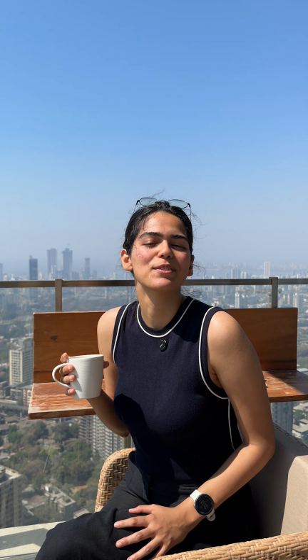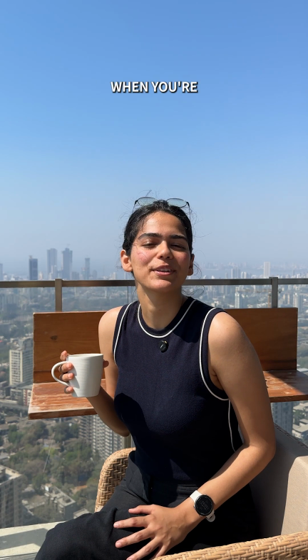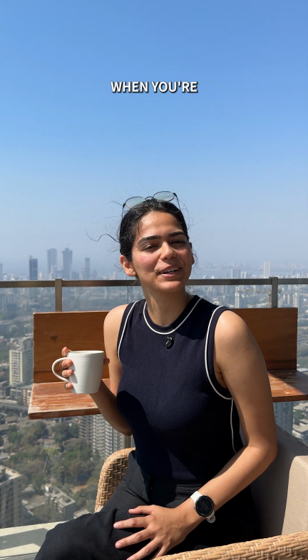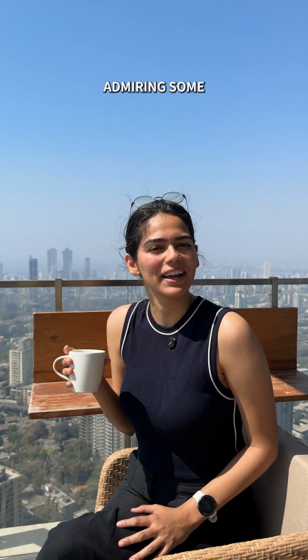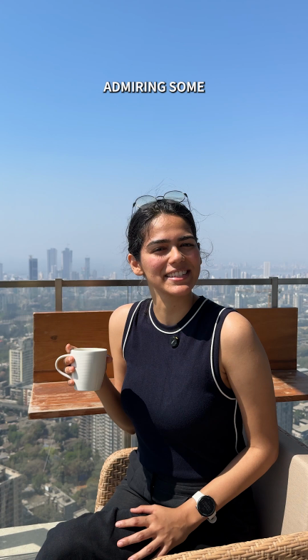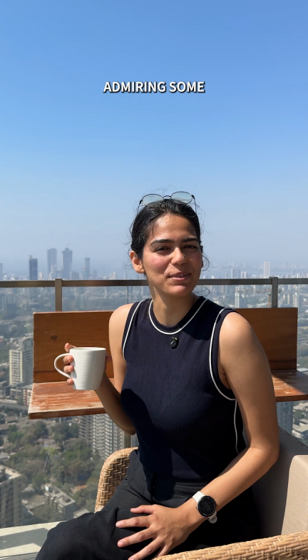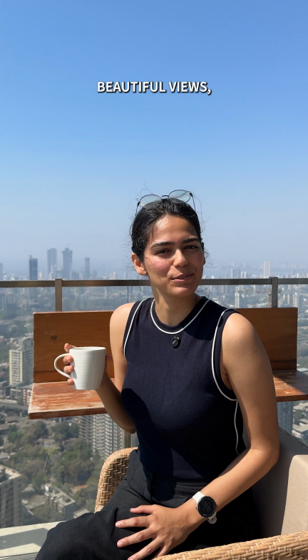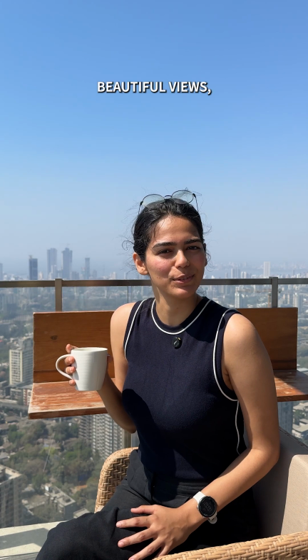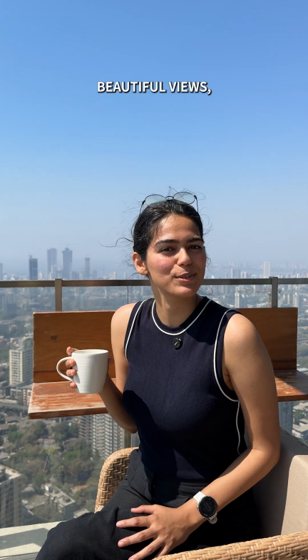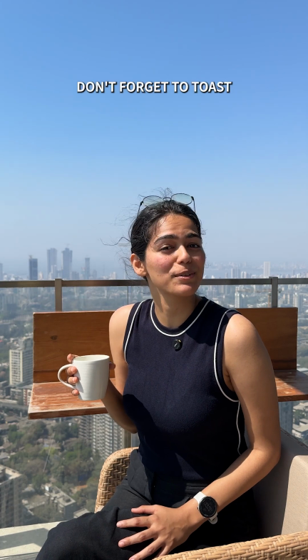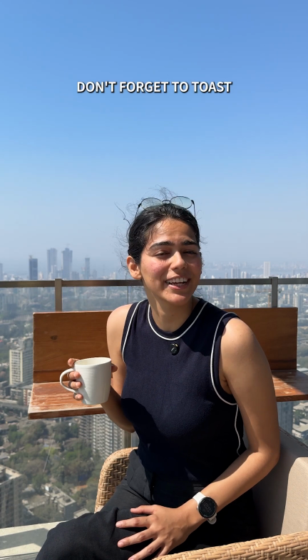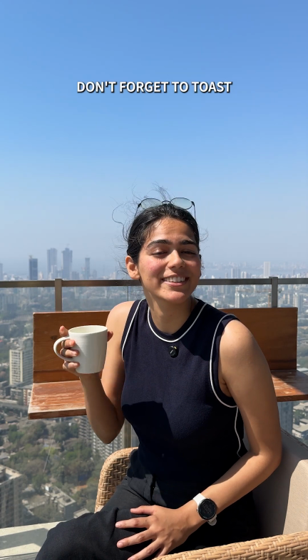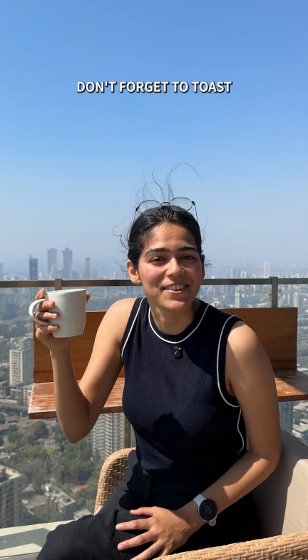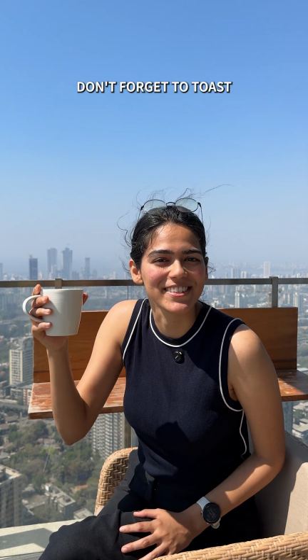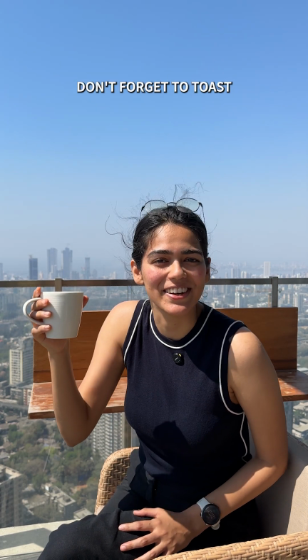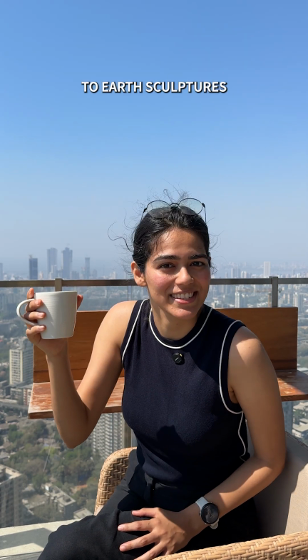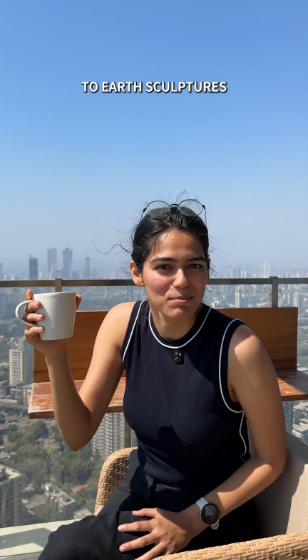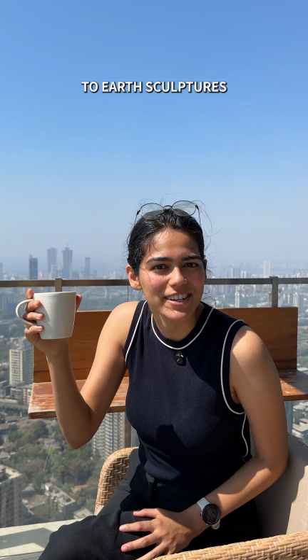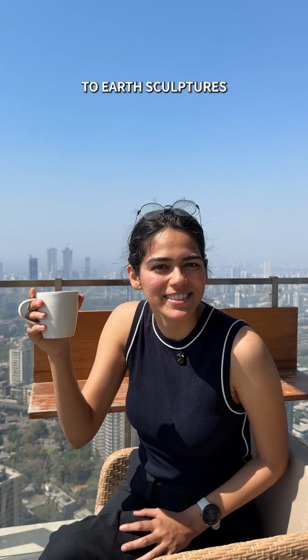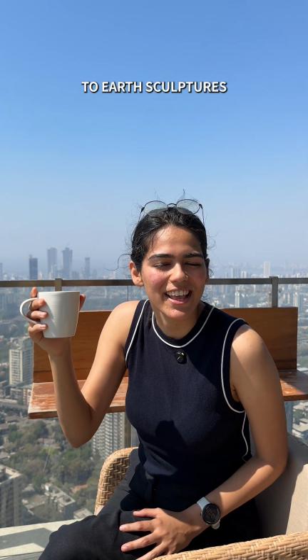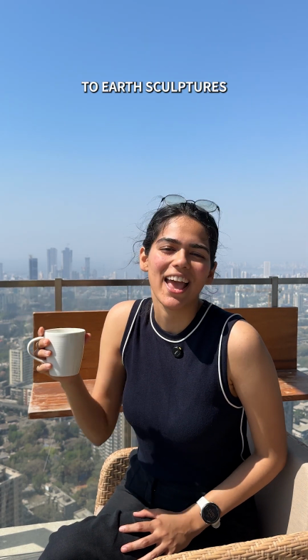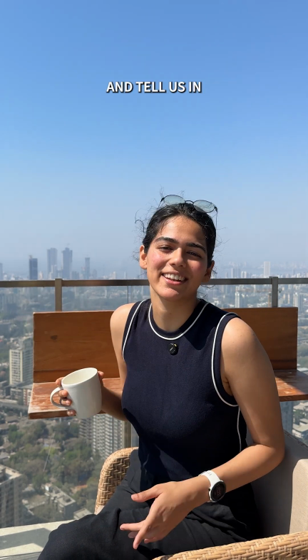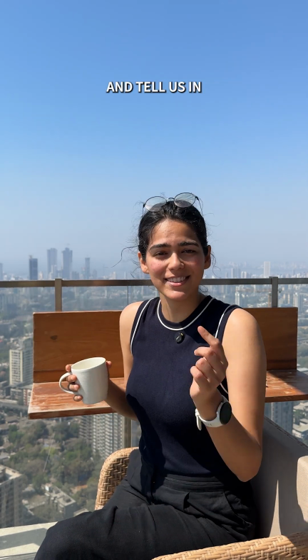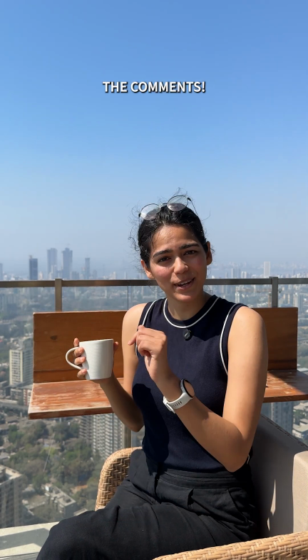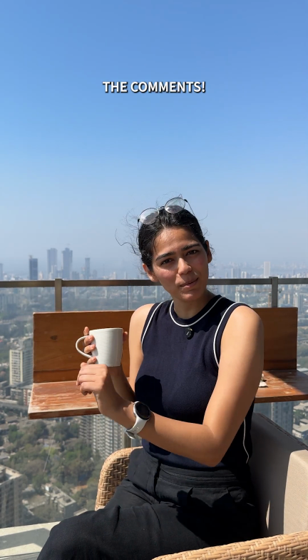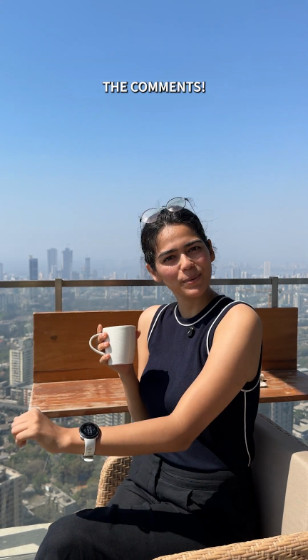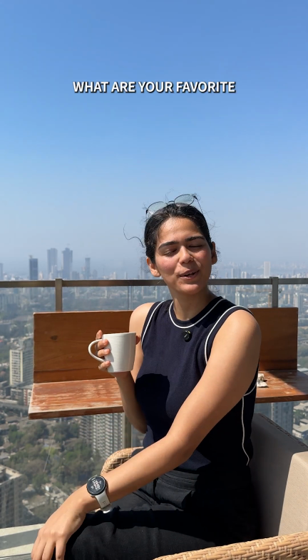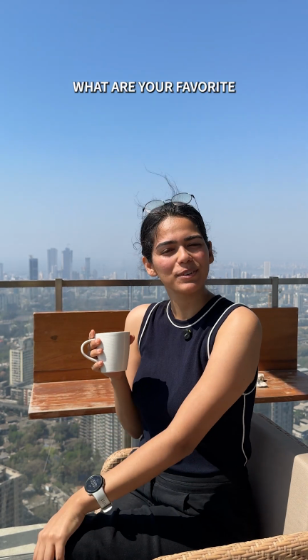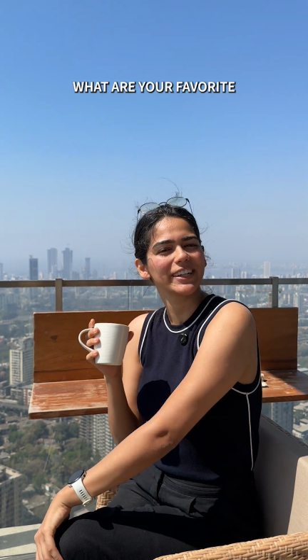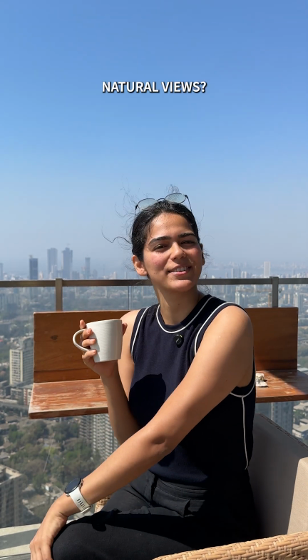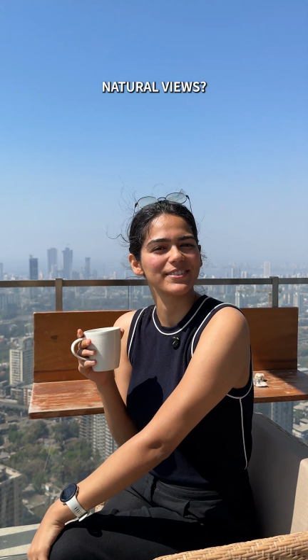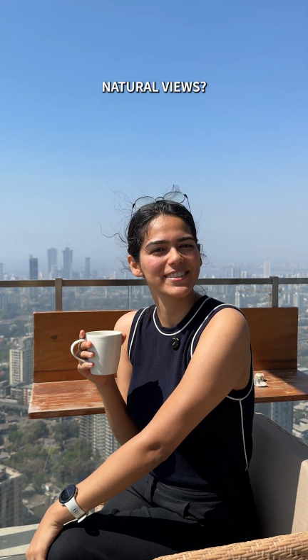When you're admiring some beautiful views, don't forget to toast to Earth's sculptors. And tell us in the comments what are your favorite natural views.